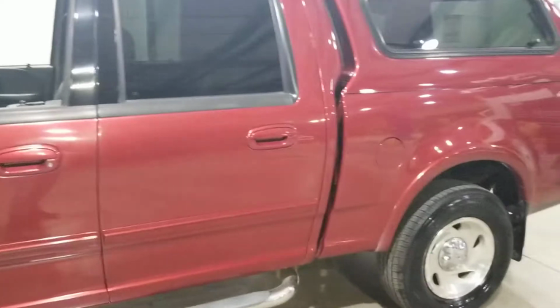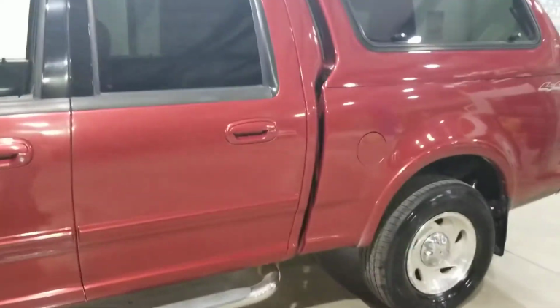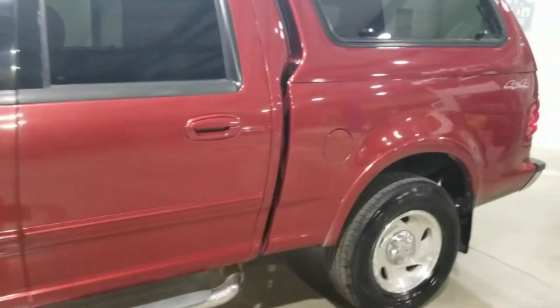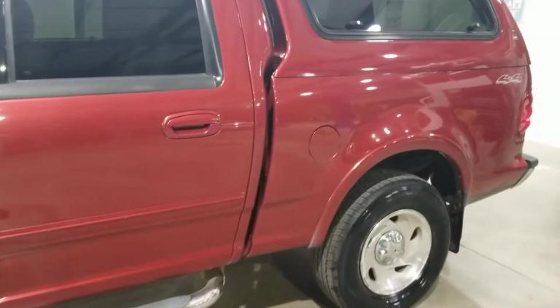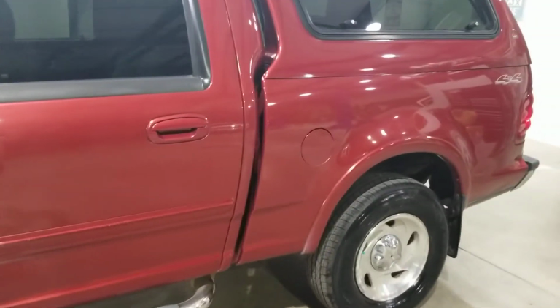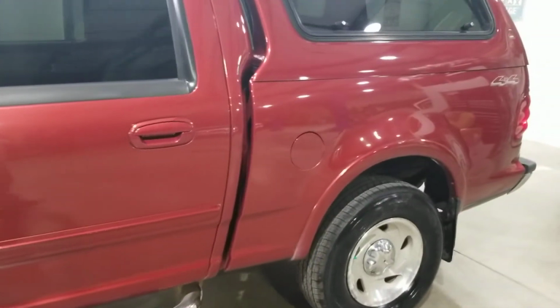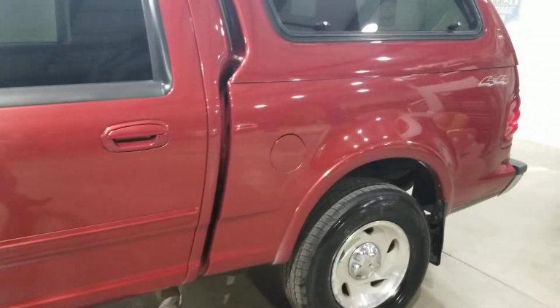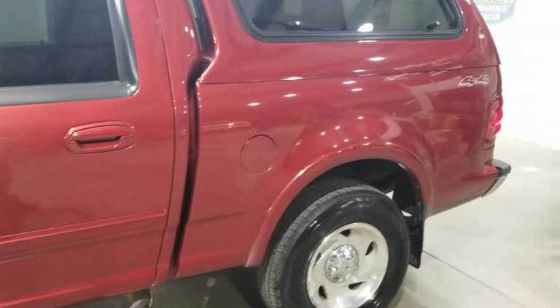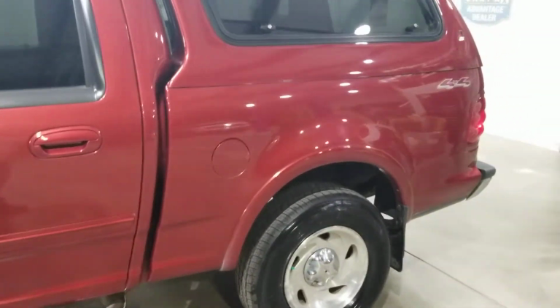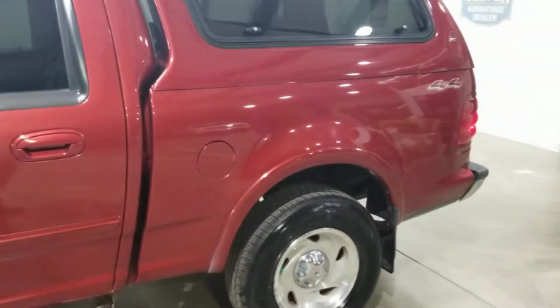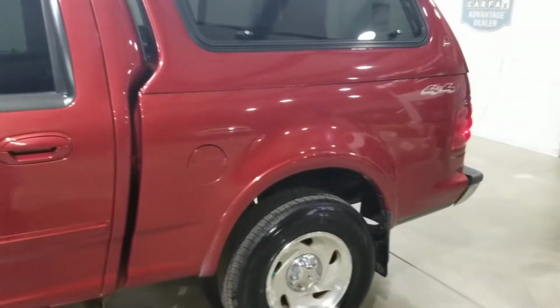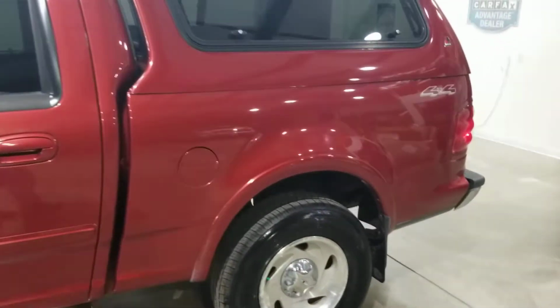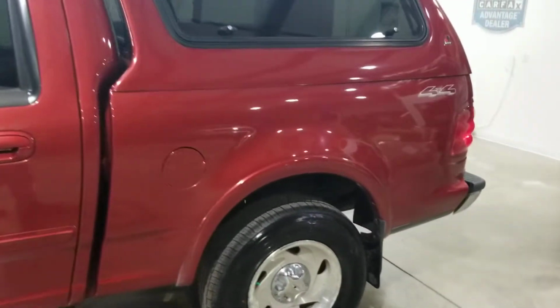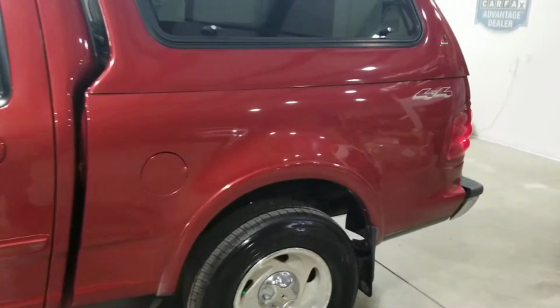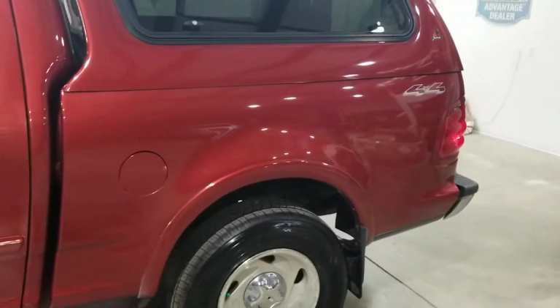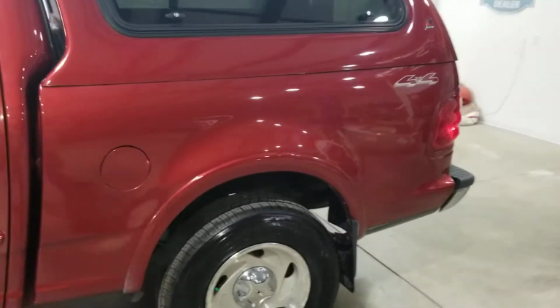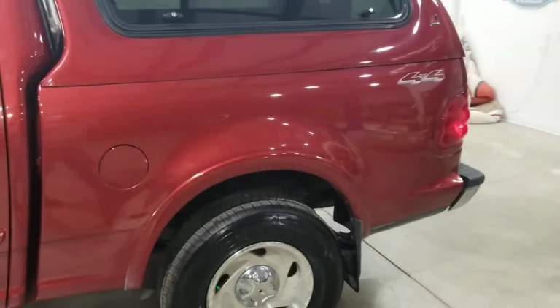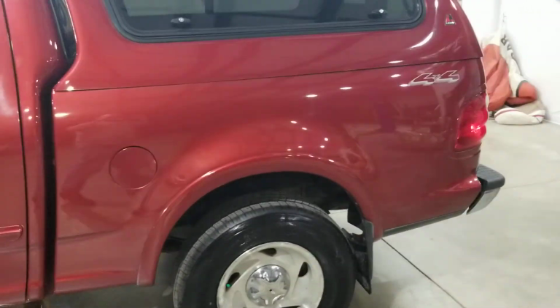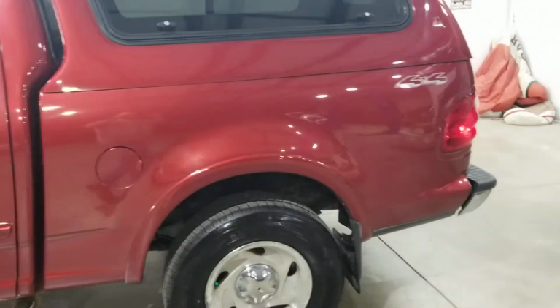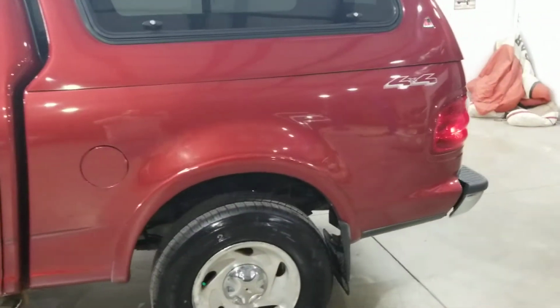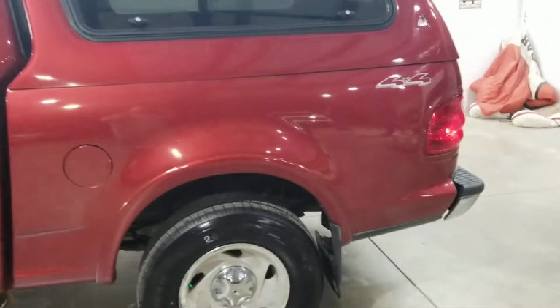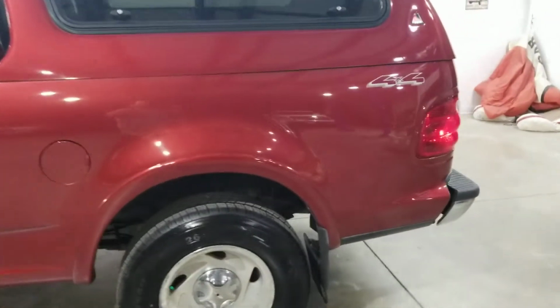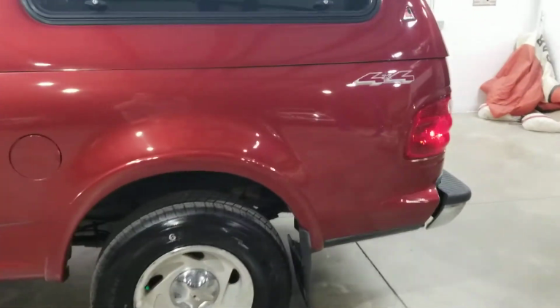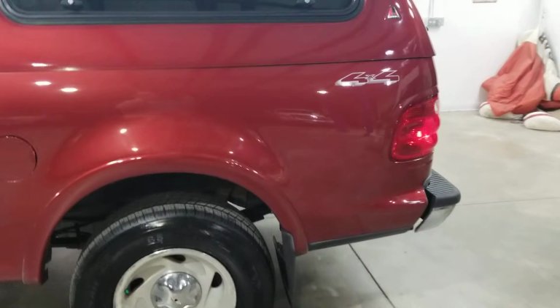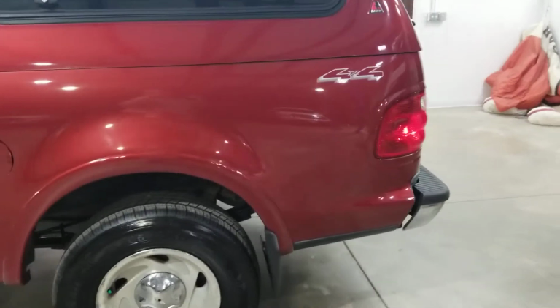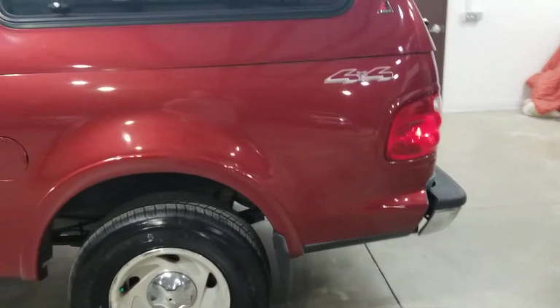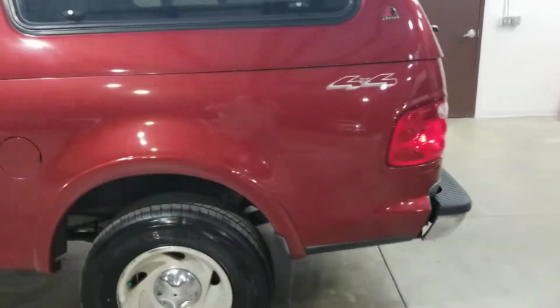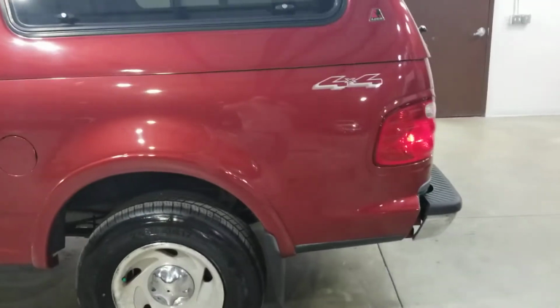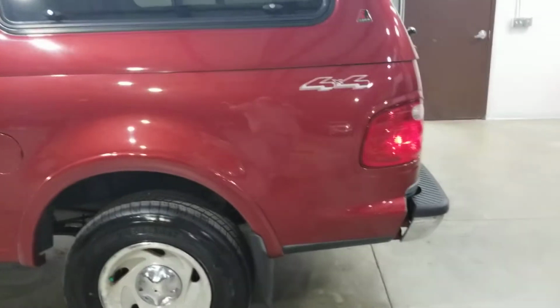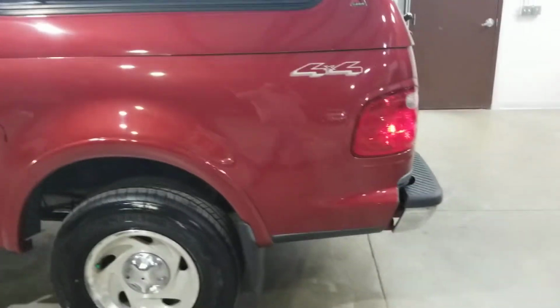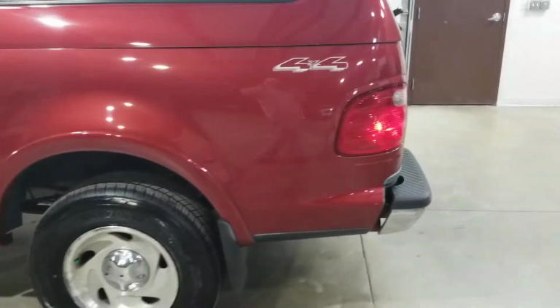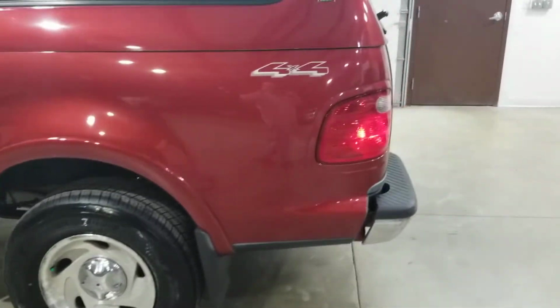It's lived its whole life in western North Dakota. You can see it at Autorama Auto Sales in Dickinson, North Dakota and AutoramaAuto.com.